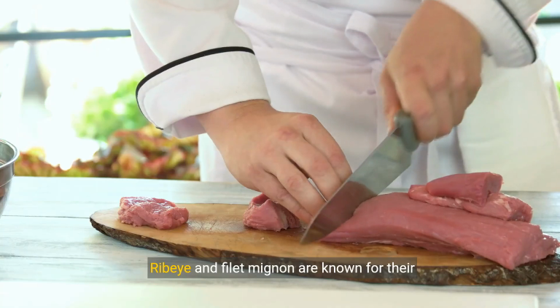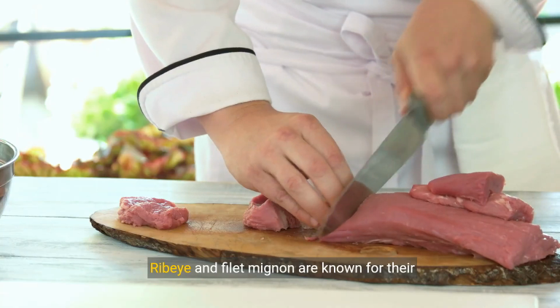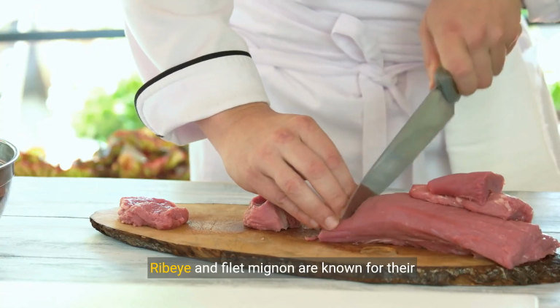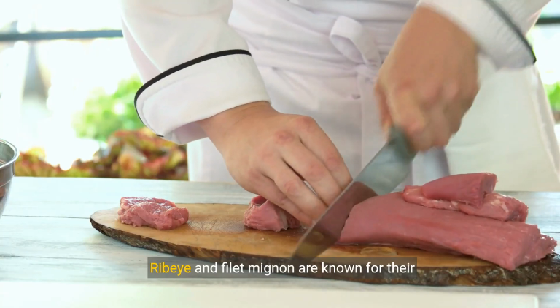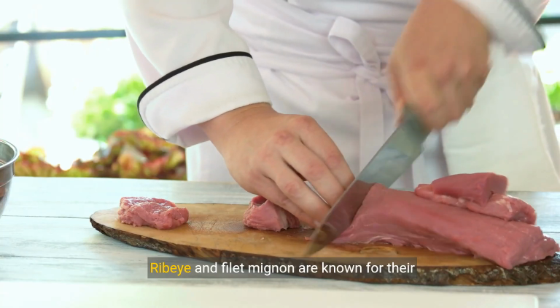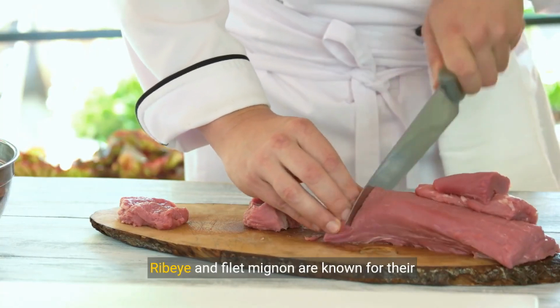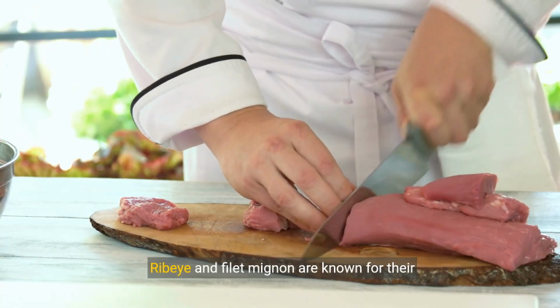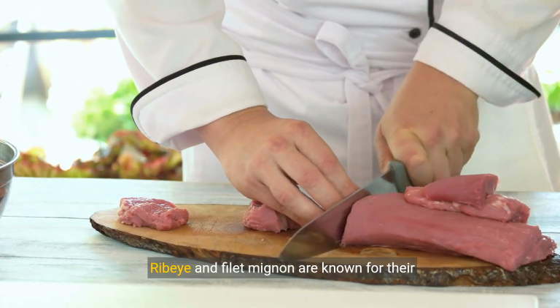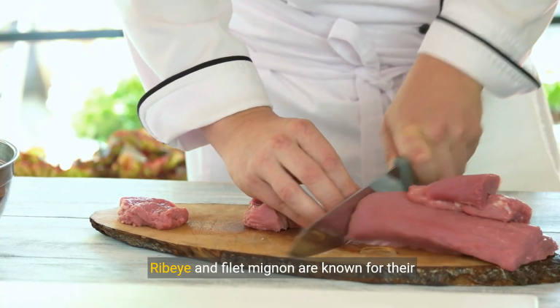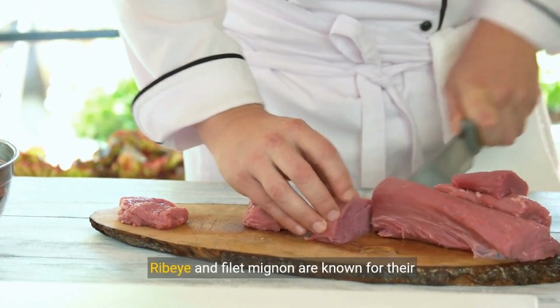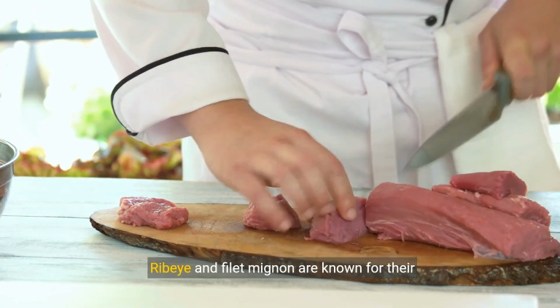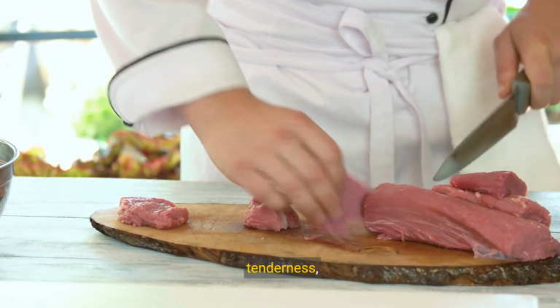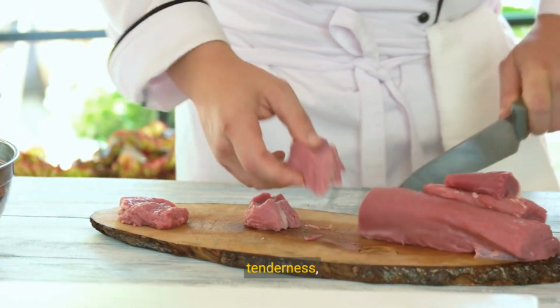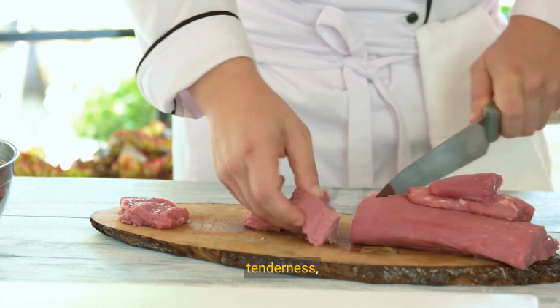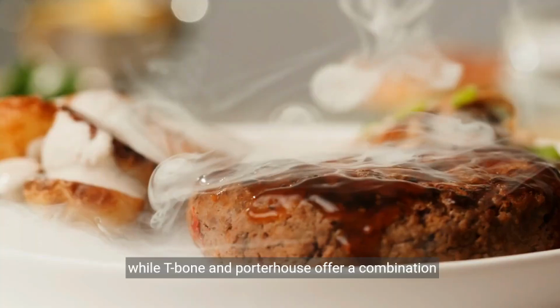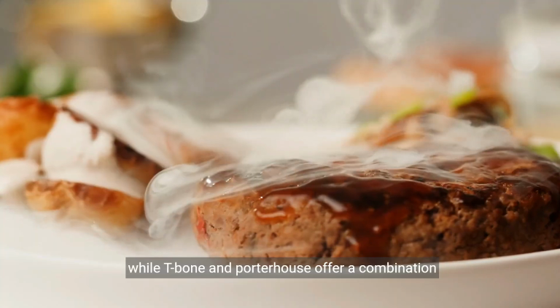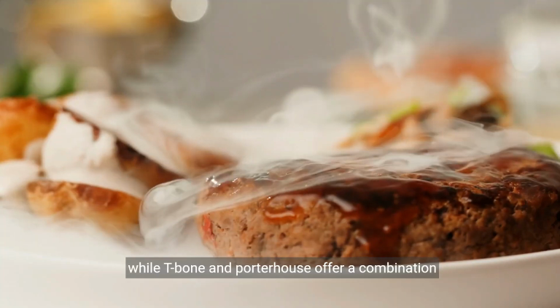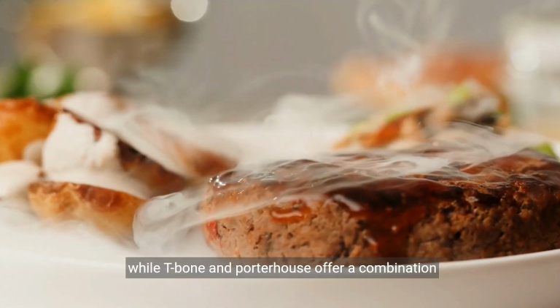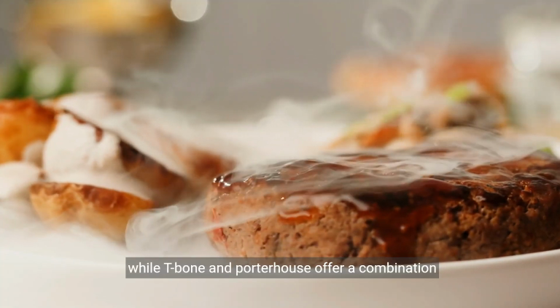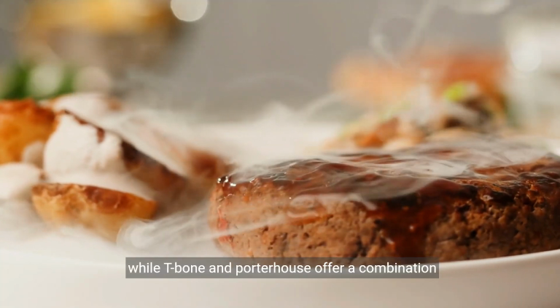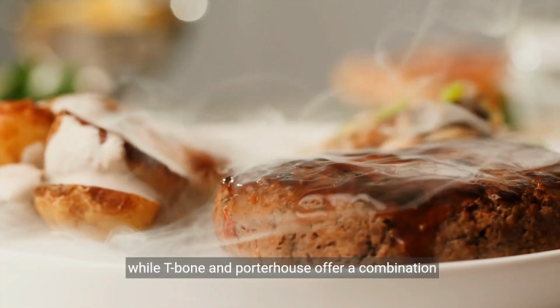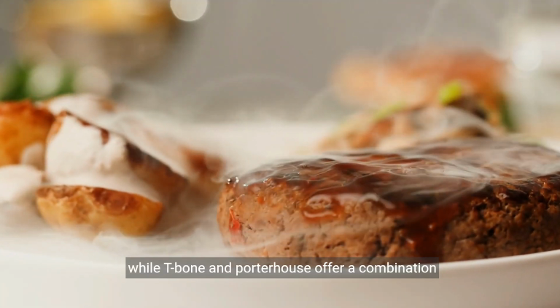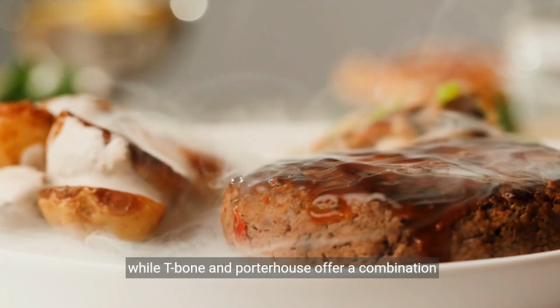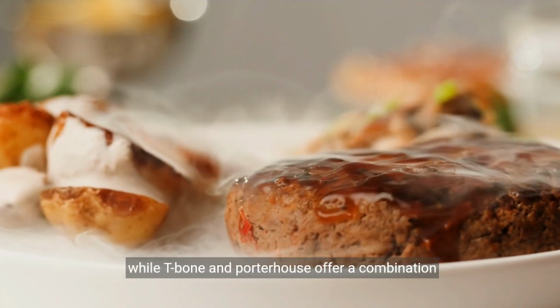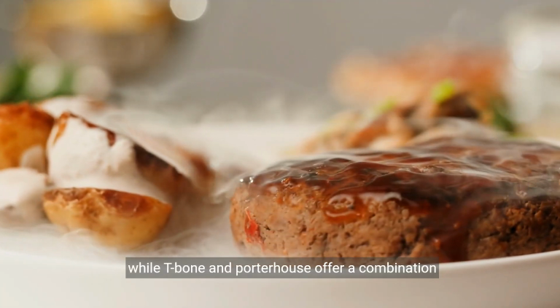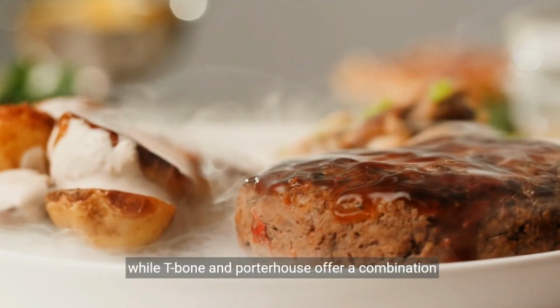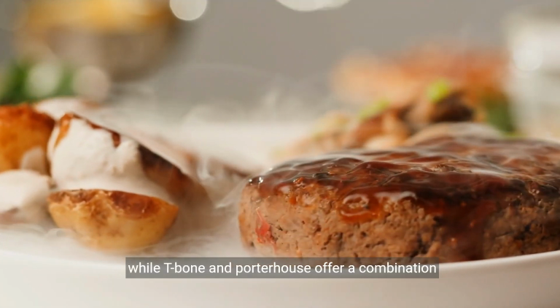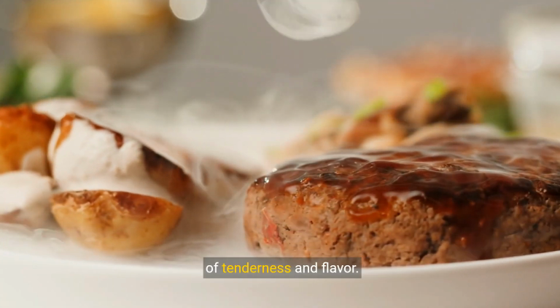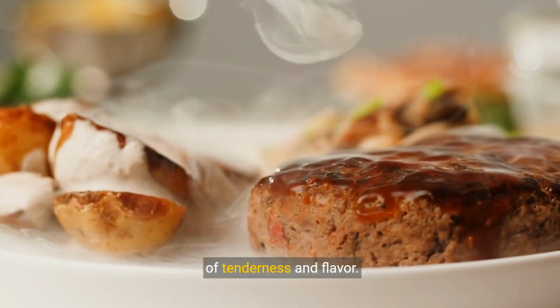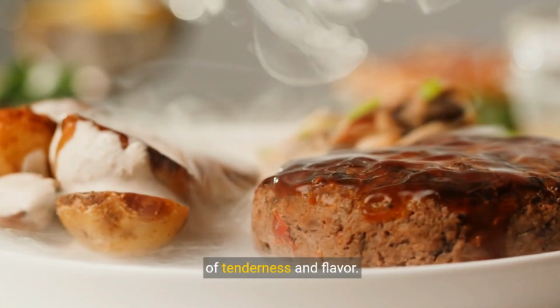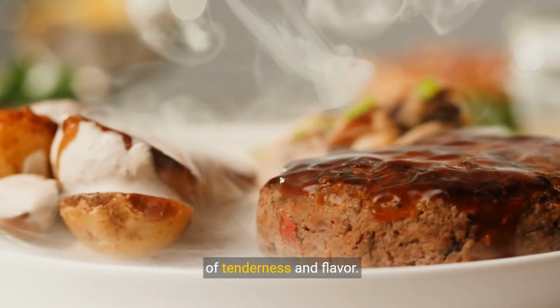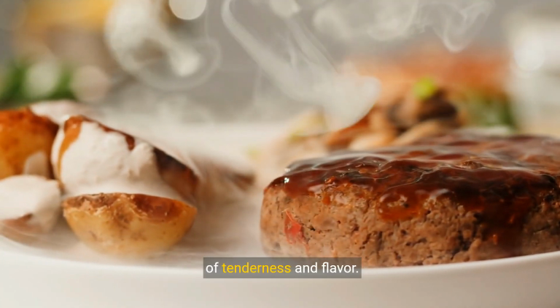Different cuts of steak offer unique characteristics. Ribeye and filet mignon are known for their tenderness, while T-Bone and Porterhouse offer a combination of tenderness and flavor.